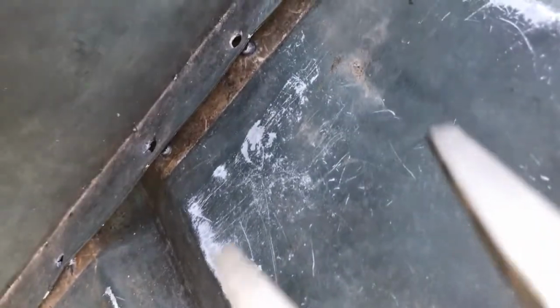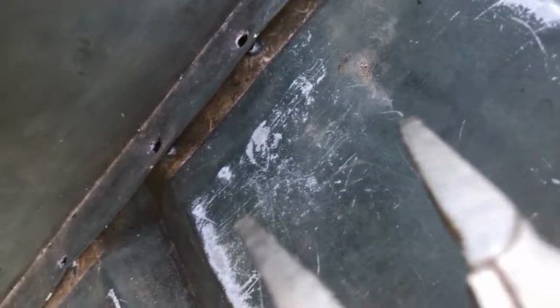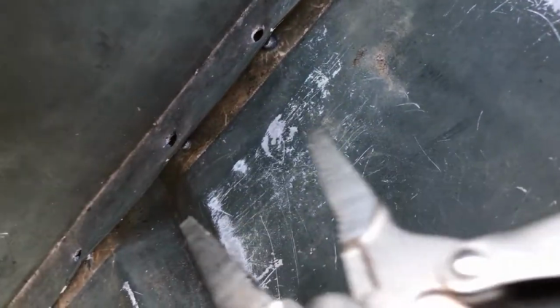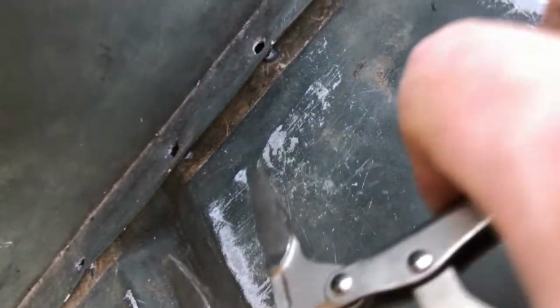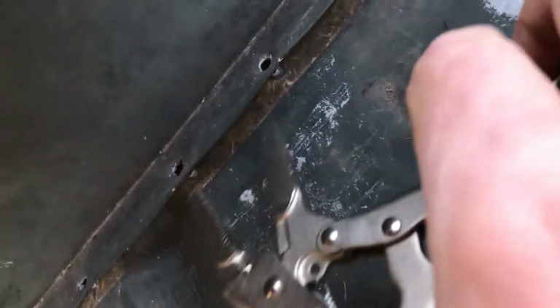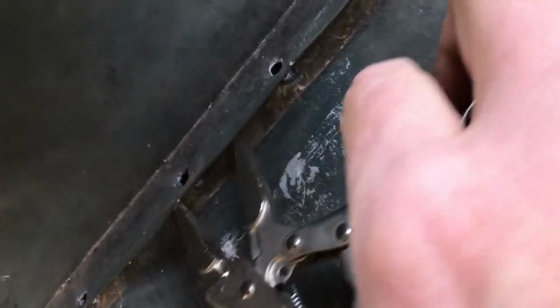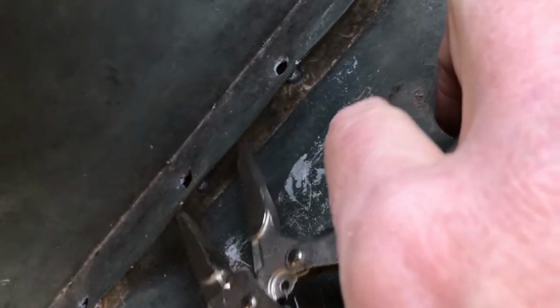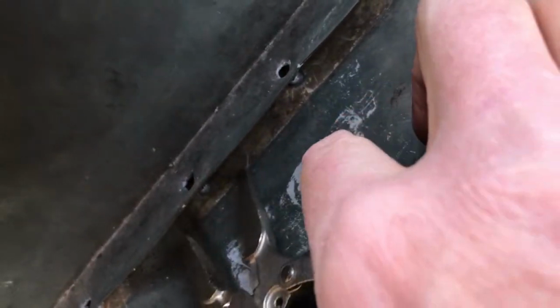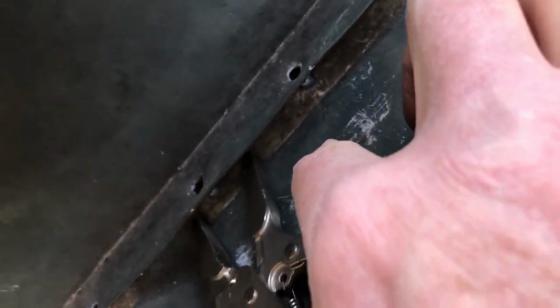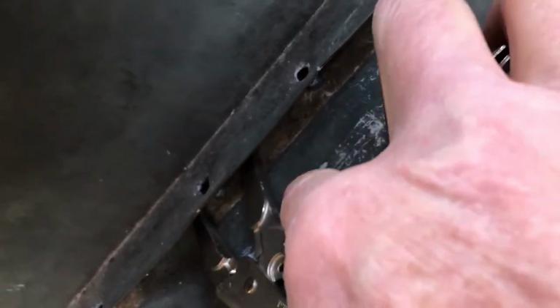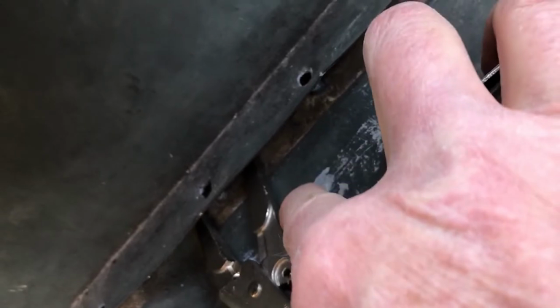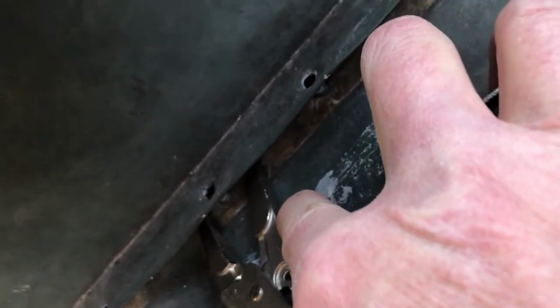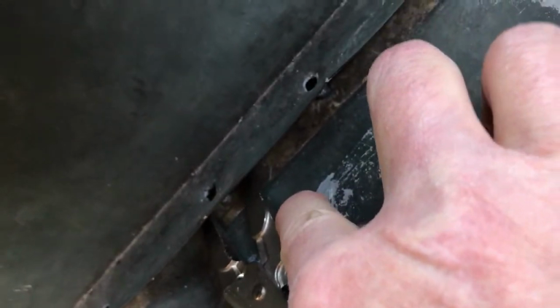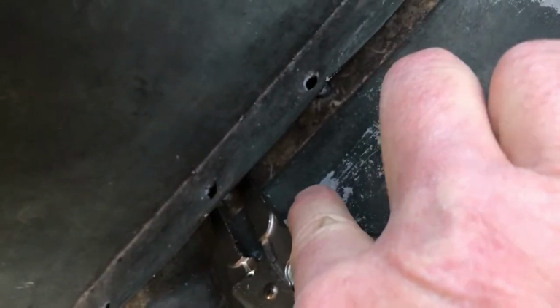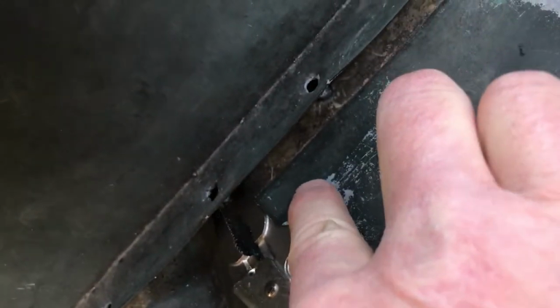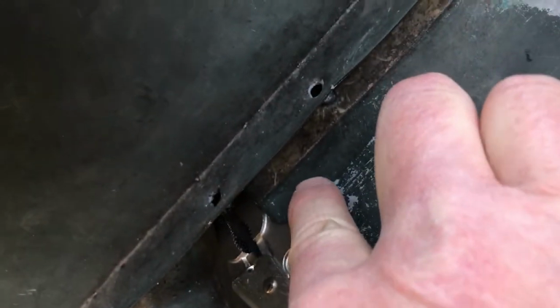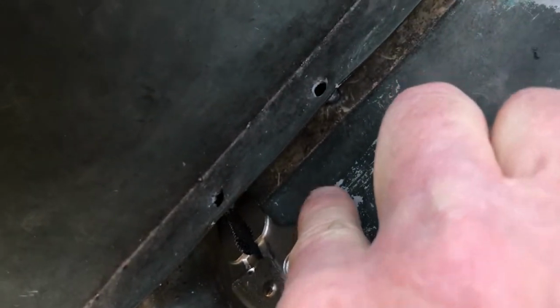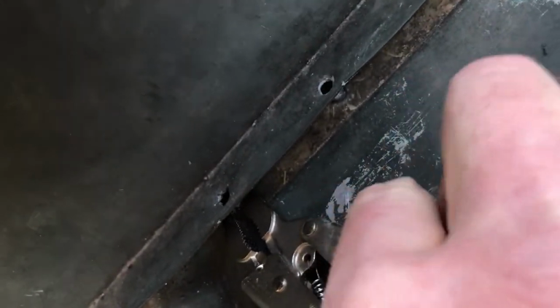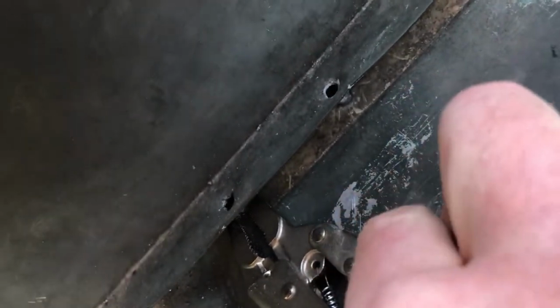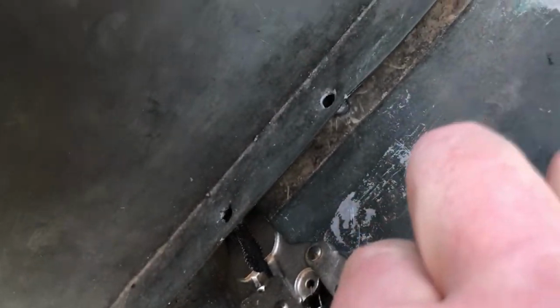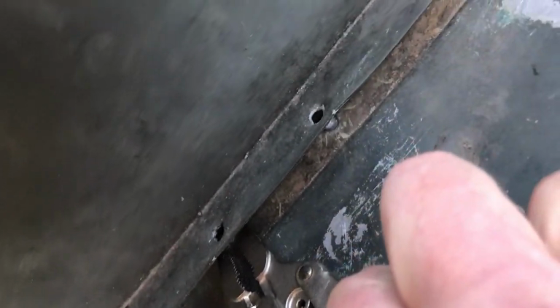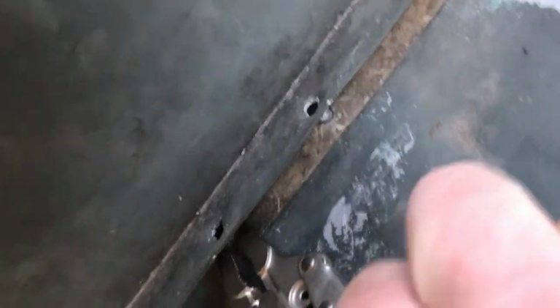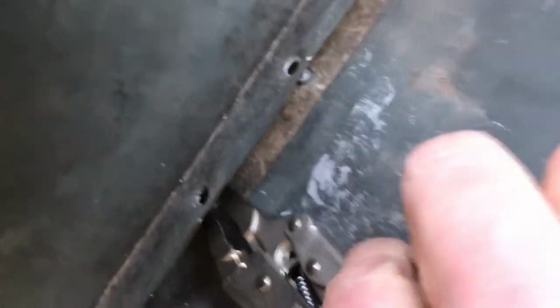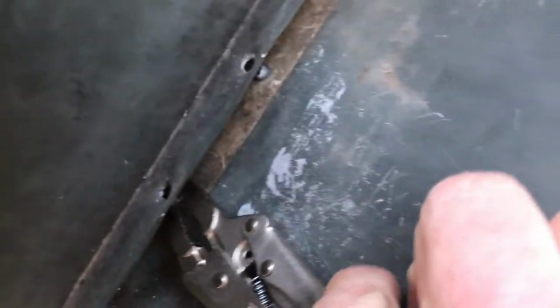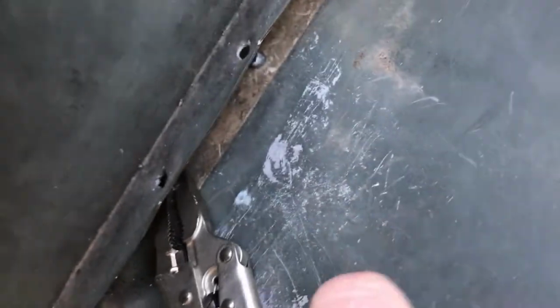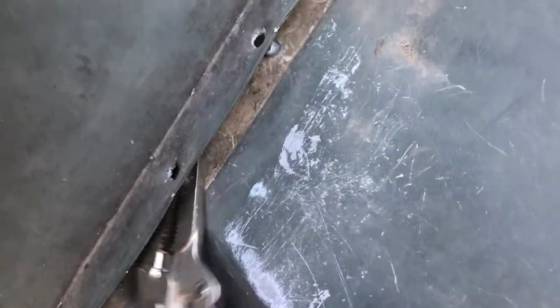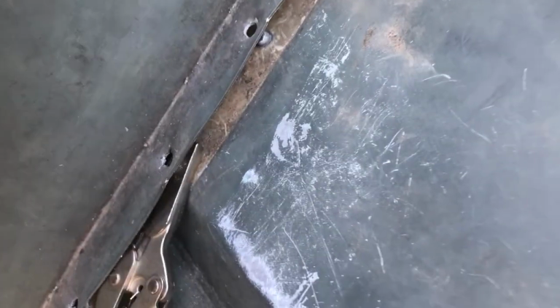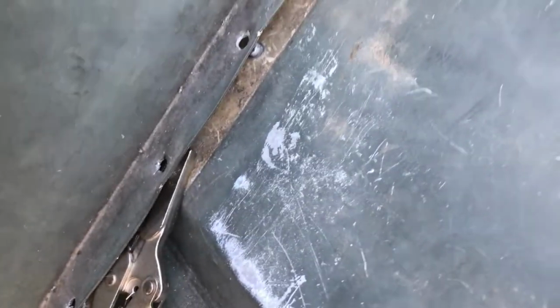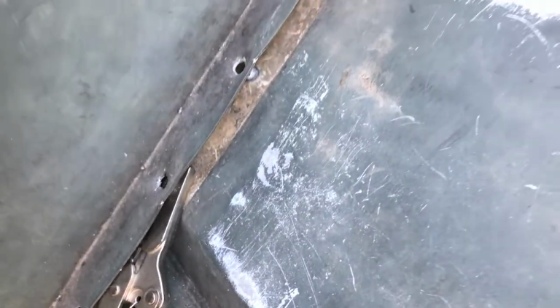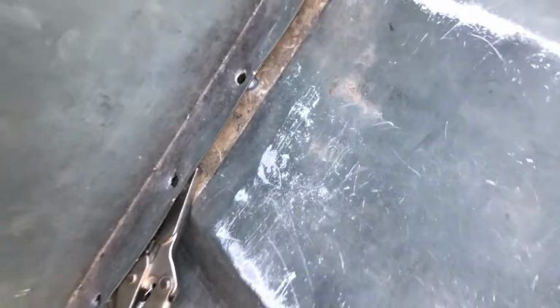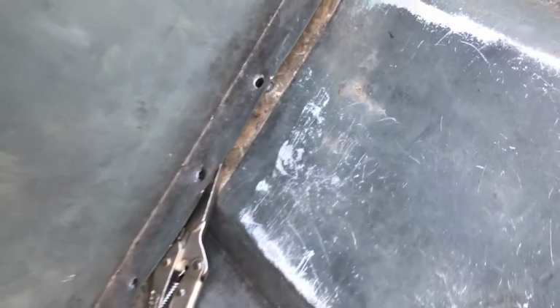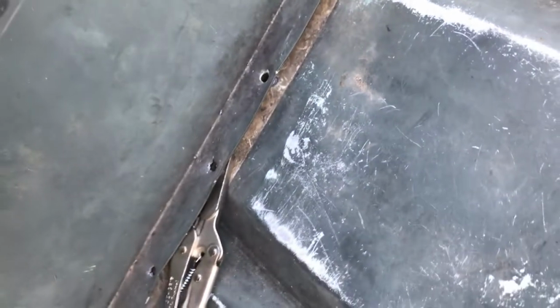If you don't have anybody to help you at the moment, use some locking pliers to hold the rivet side in place while you drill it.